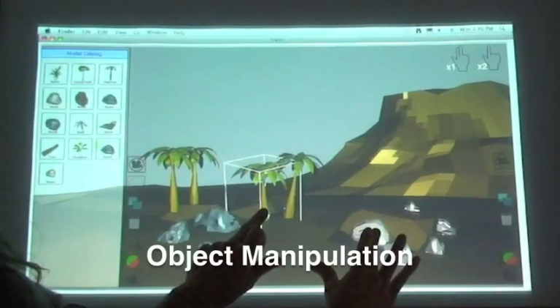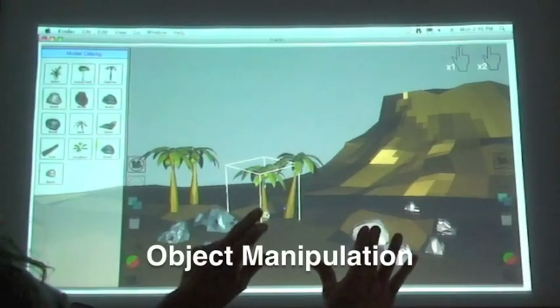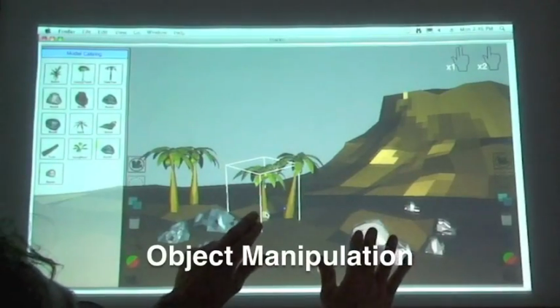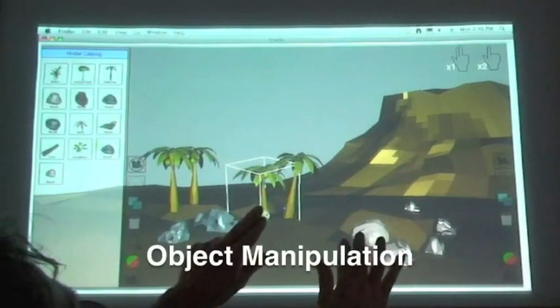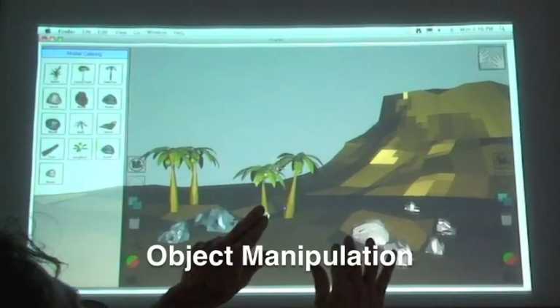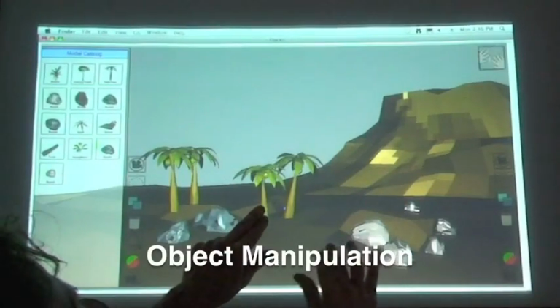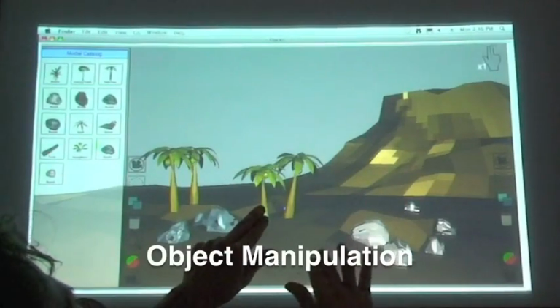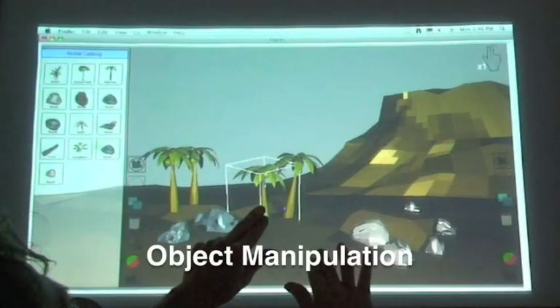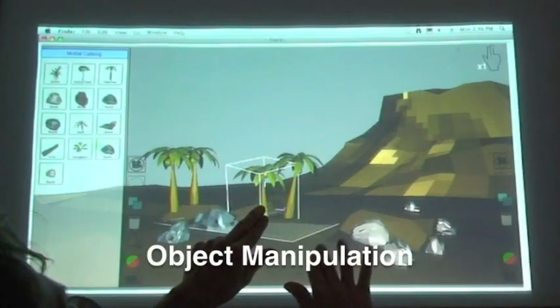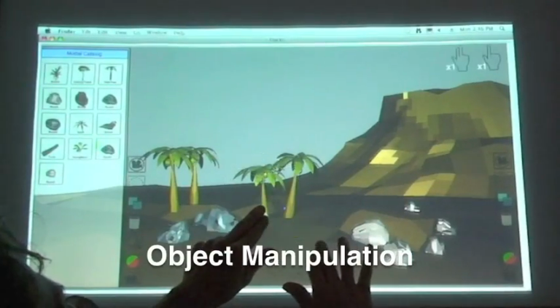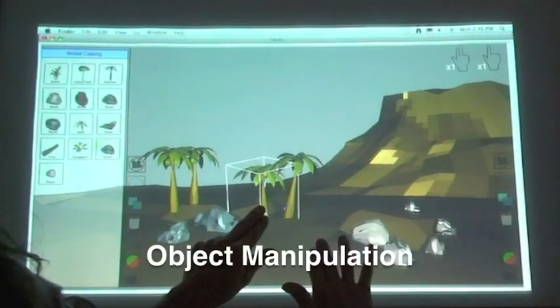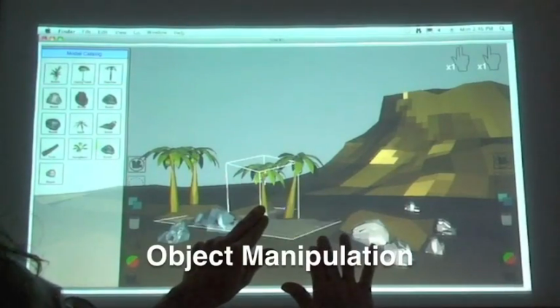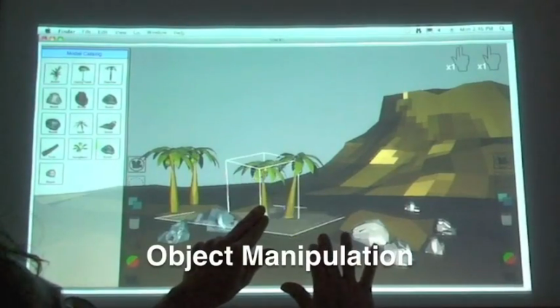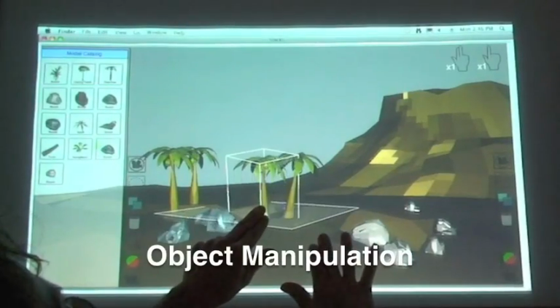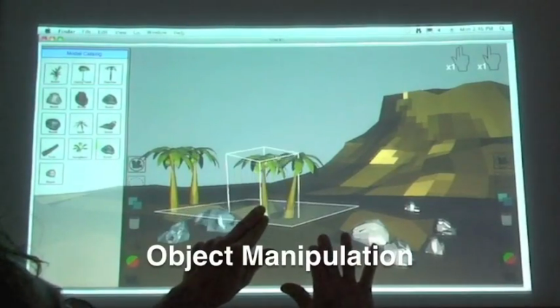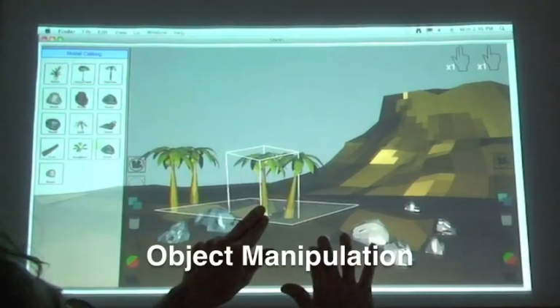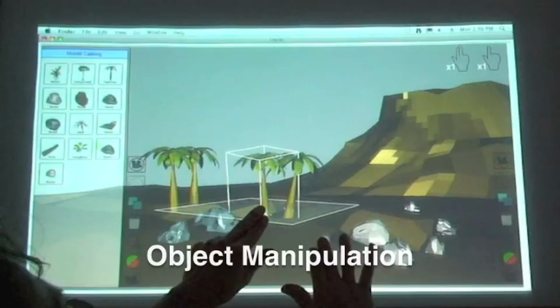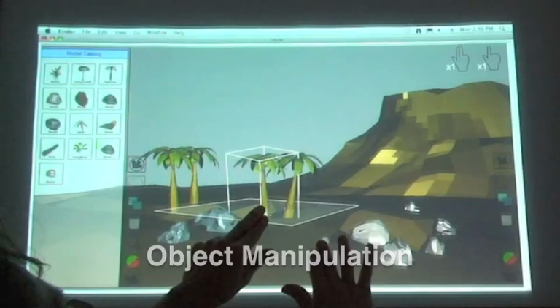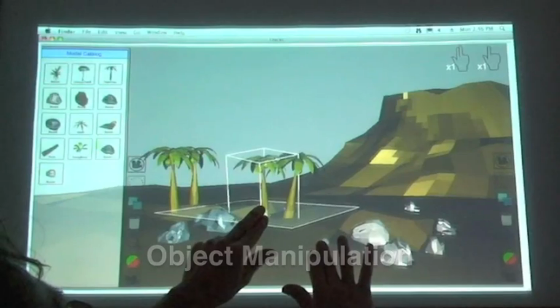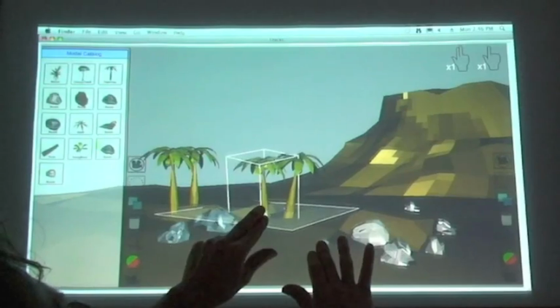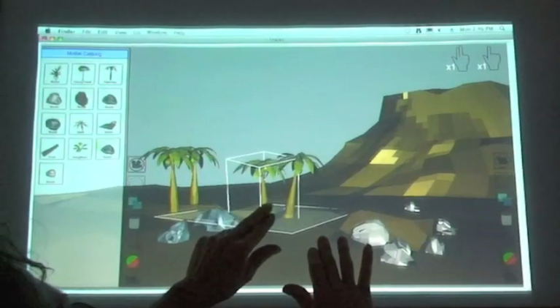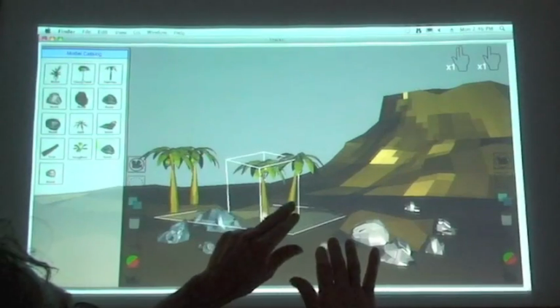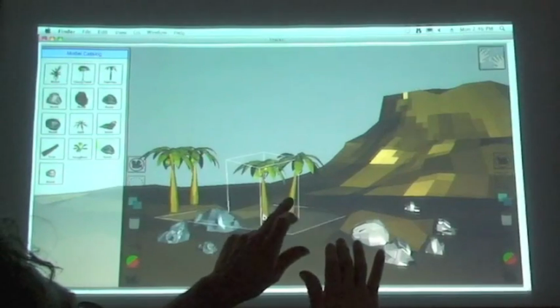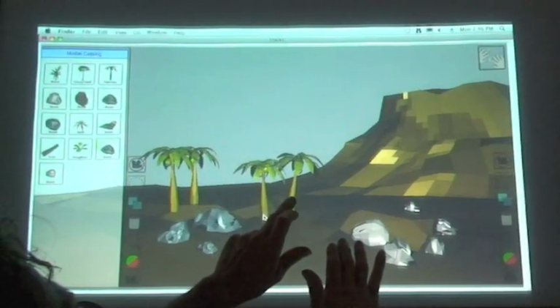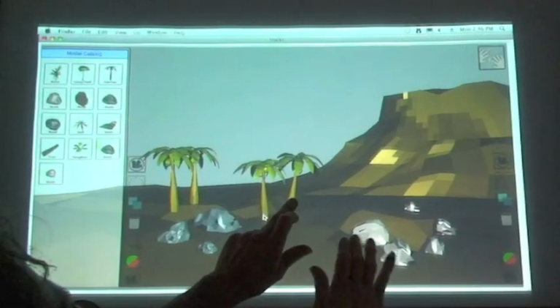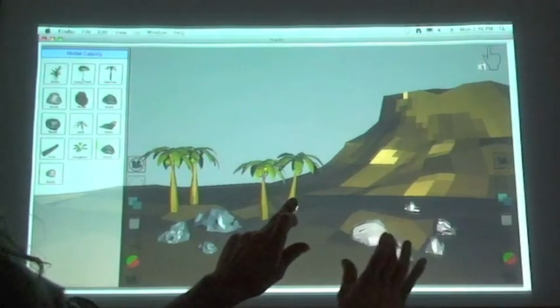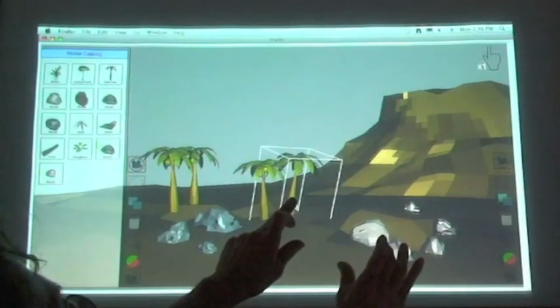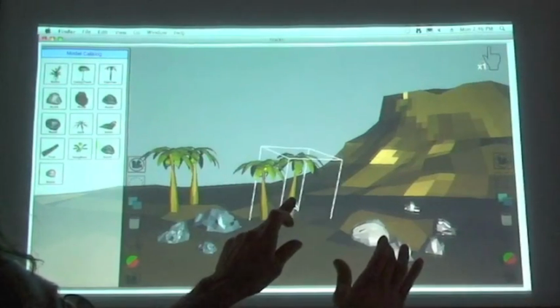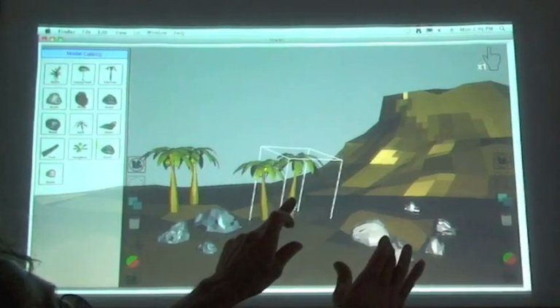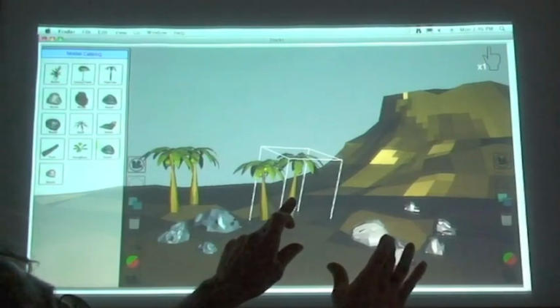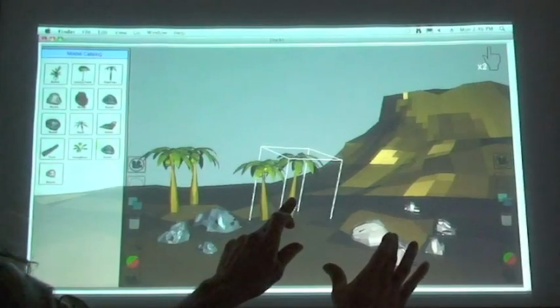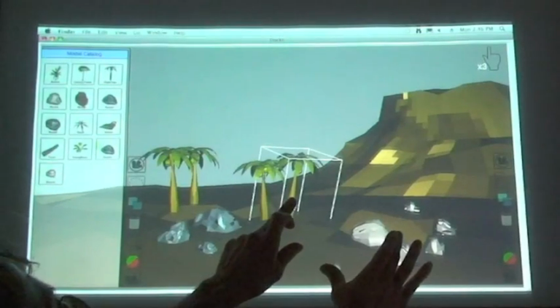Using multi-touch gestures, the artist can quickly resize and reposition these palm trees.